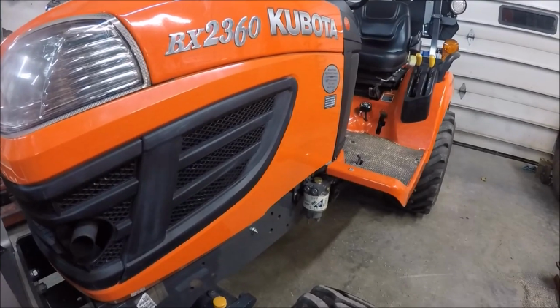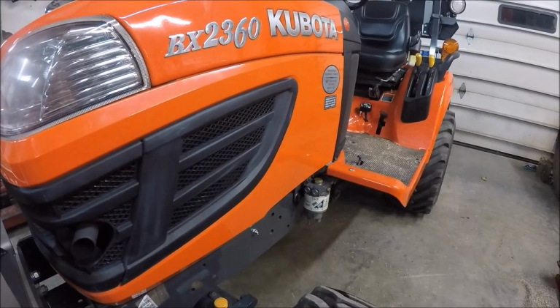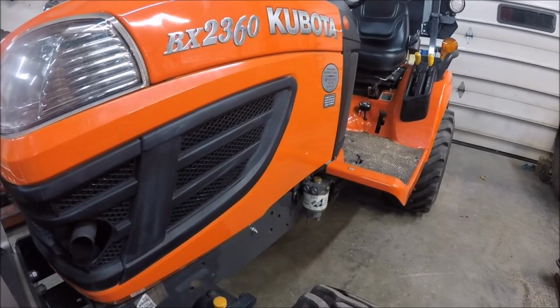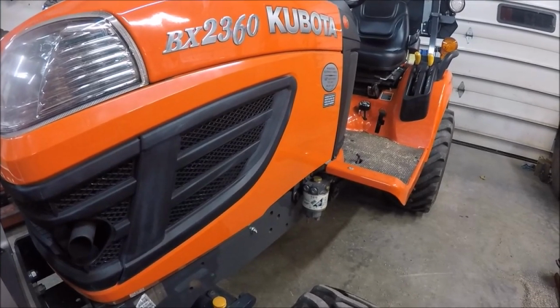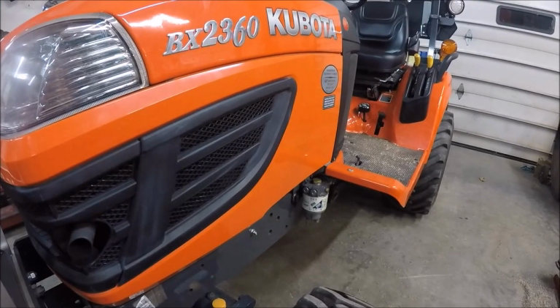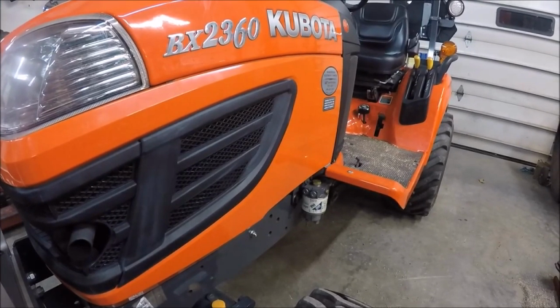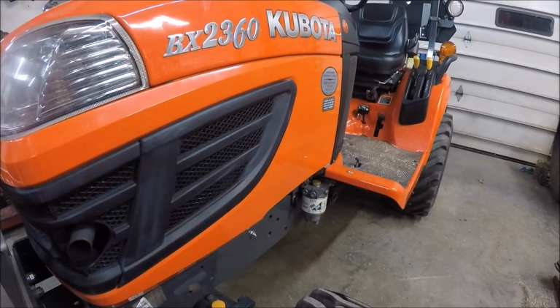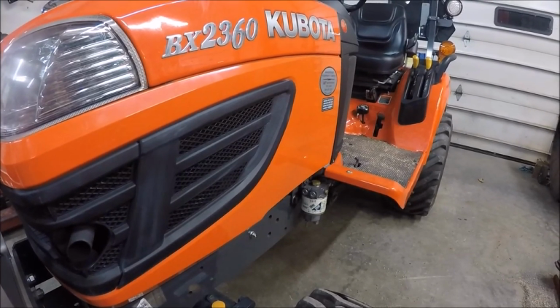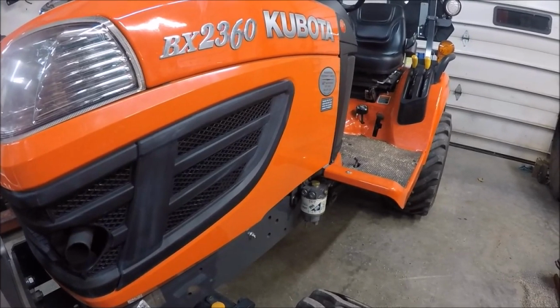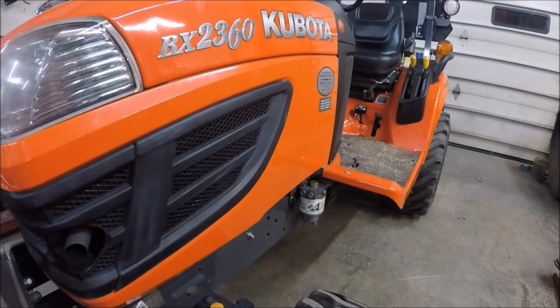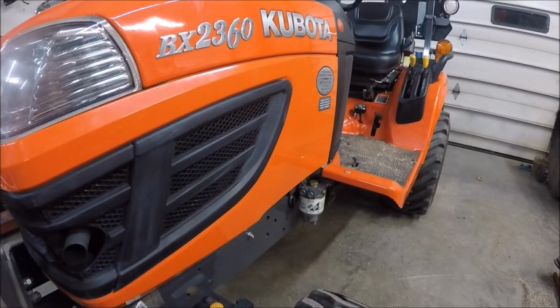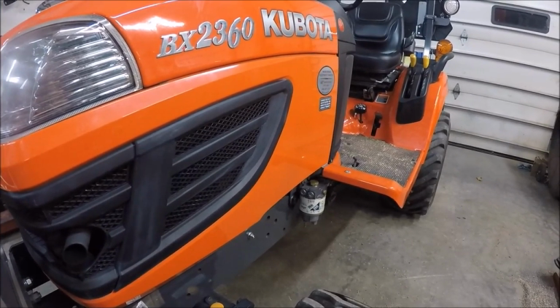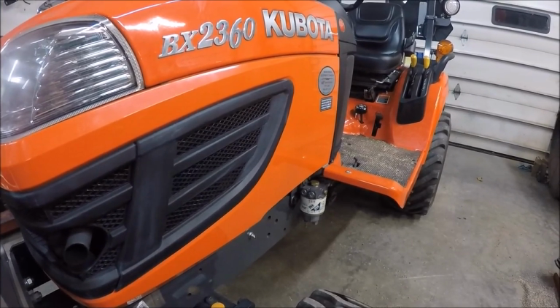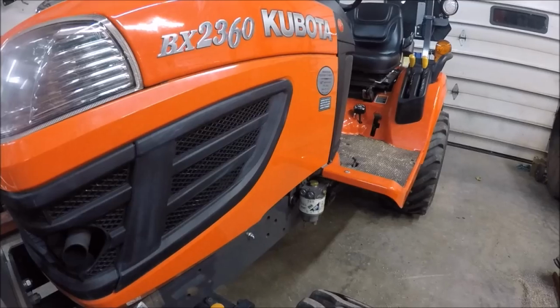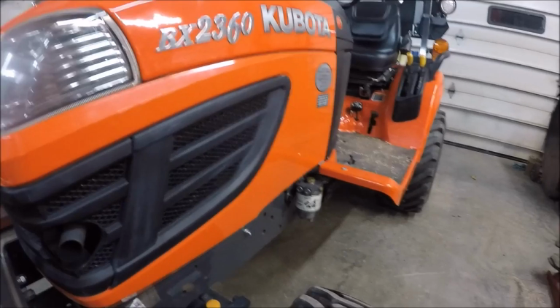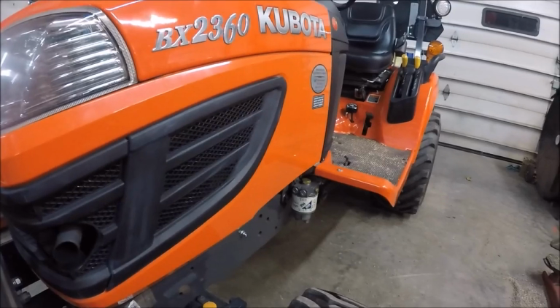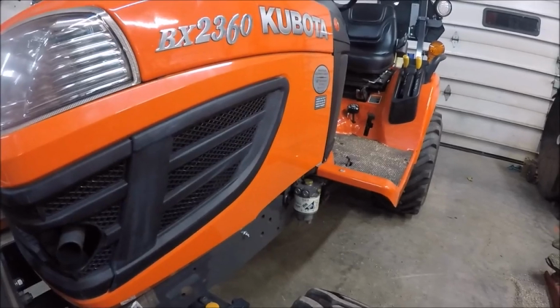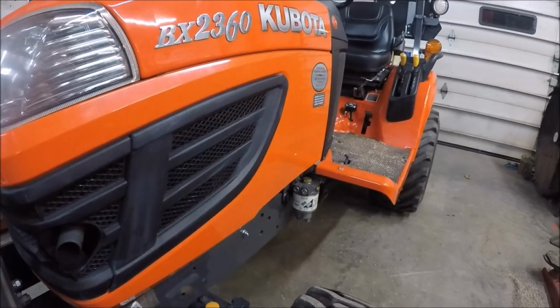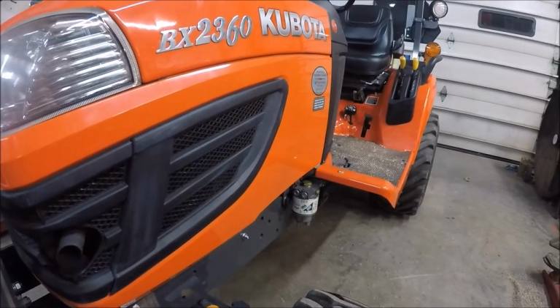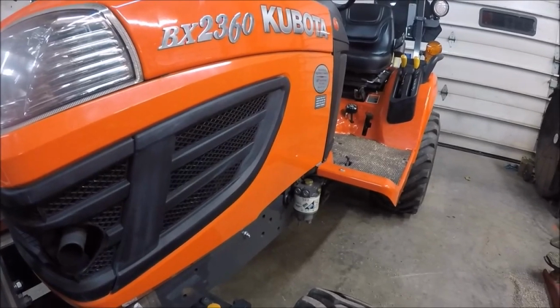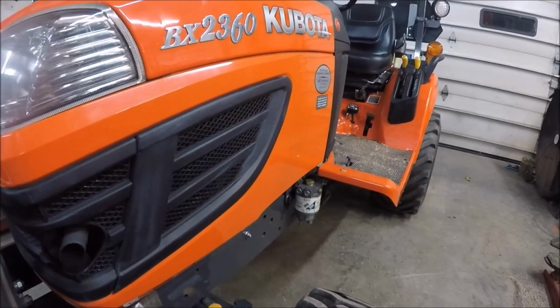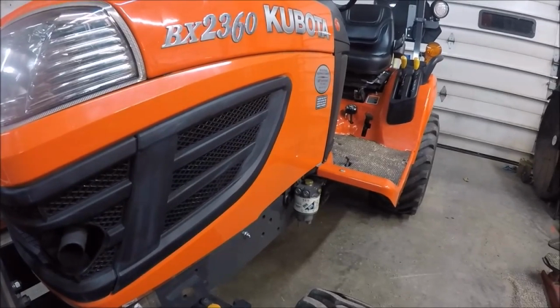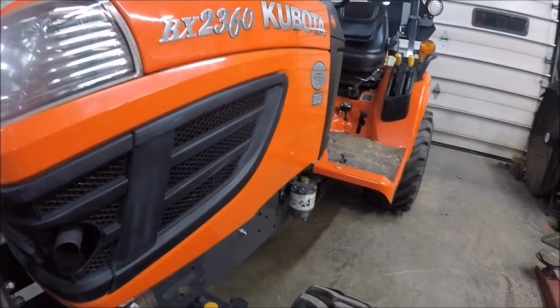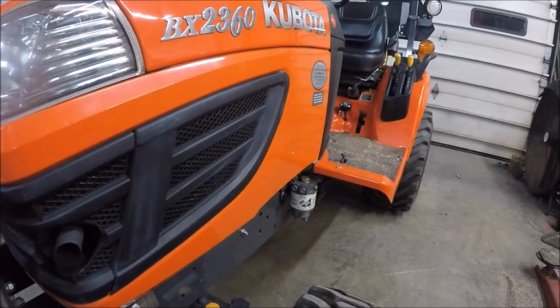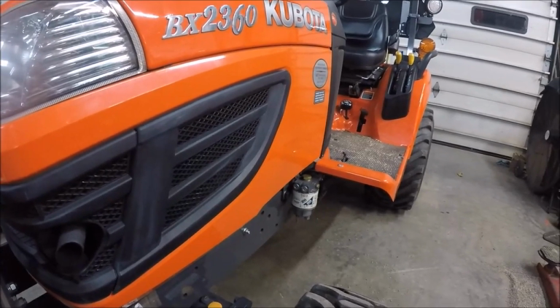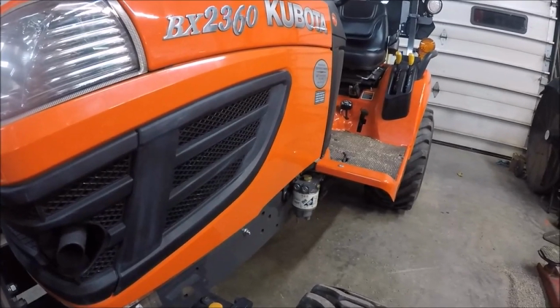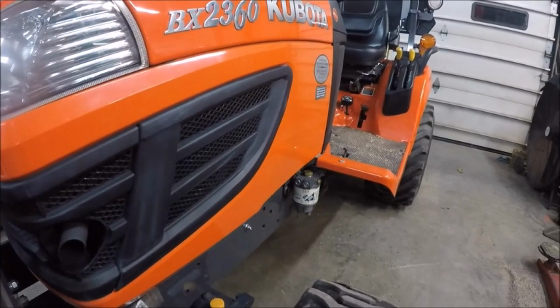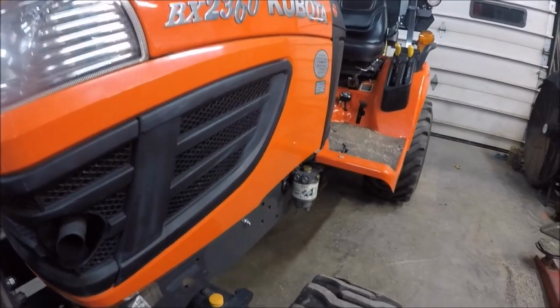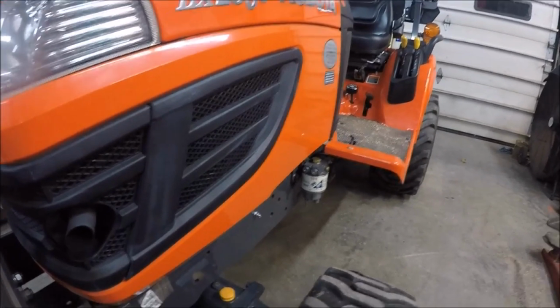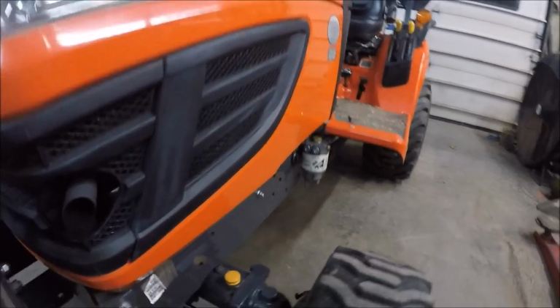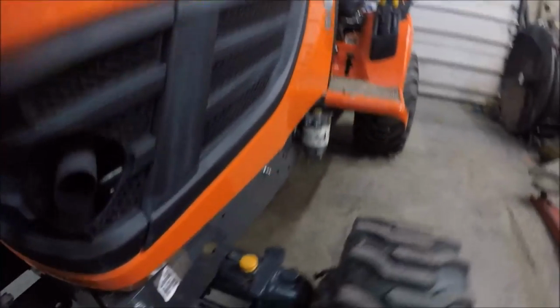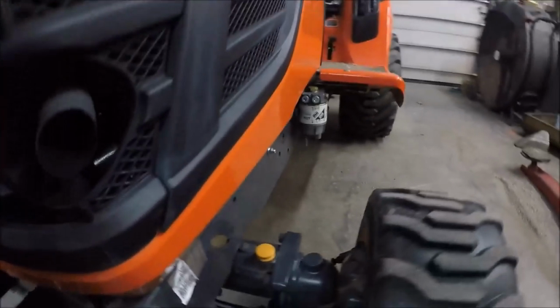I'm going to show you how to check all the fluids in your Kubota BX series tractor. I'm going to start at the front of the tractor and work my way to the rear.